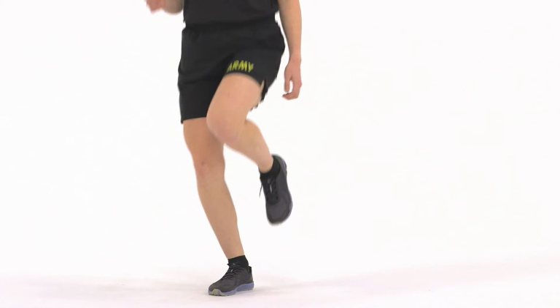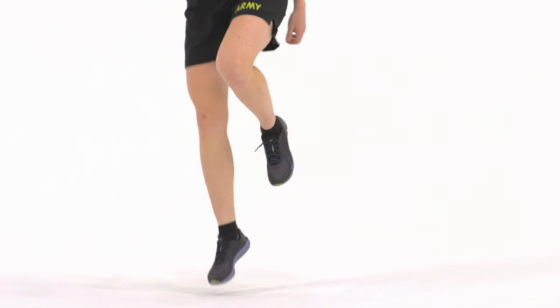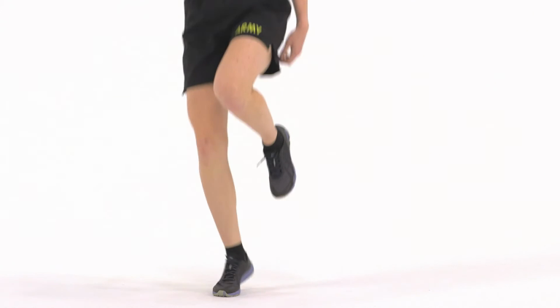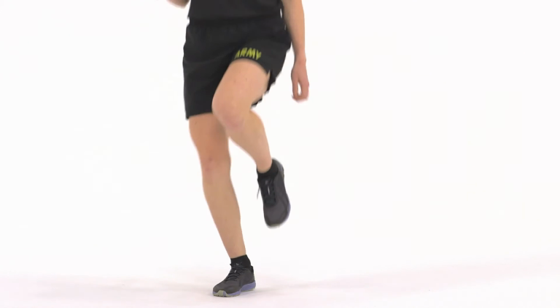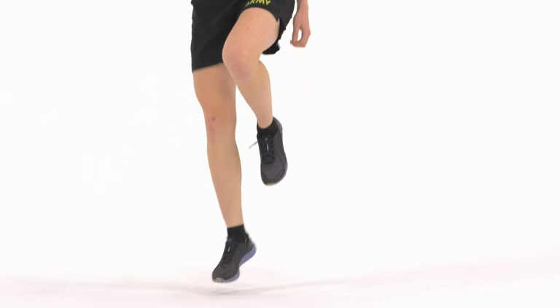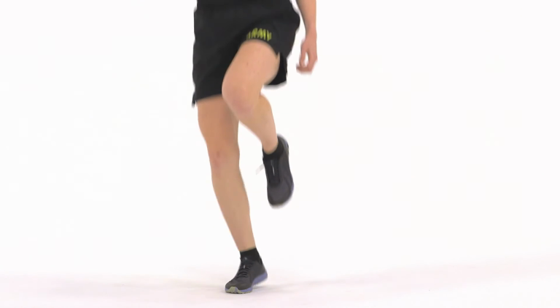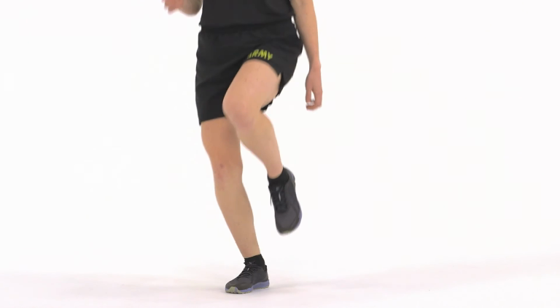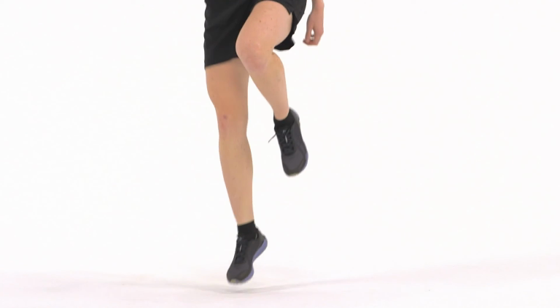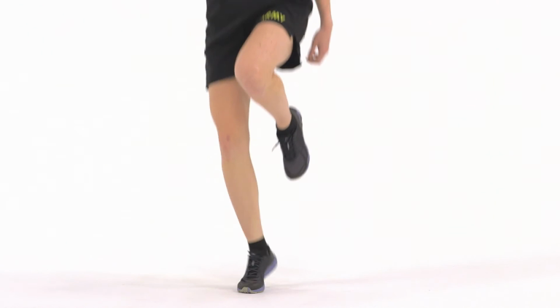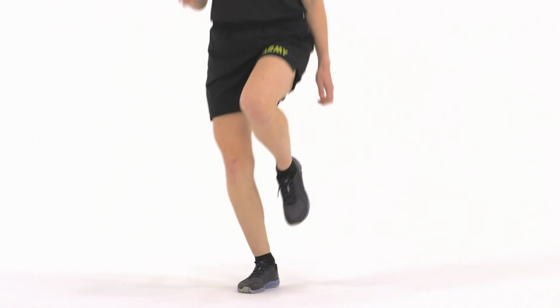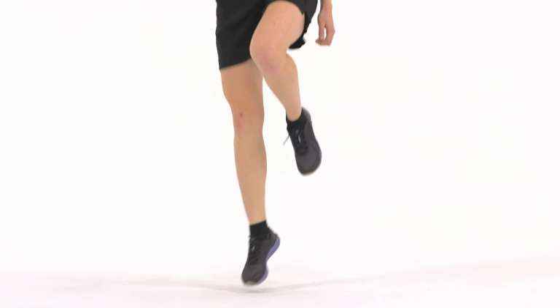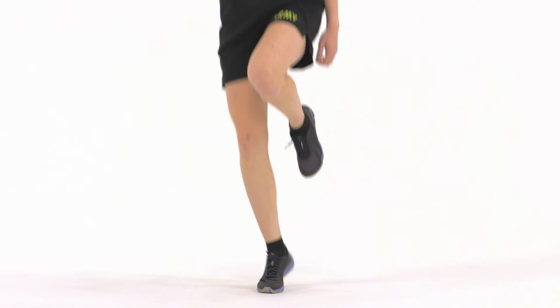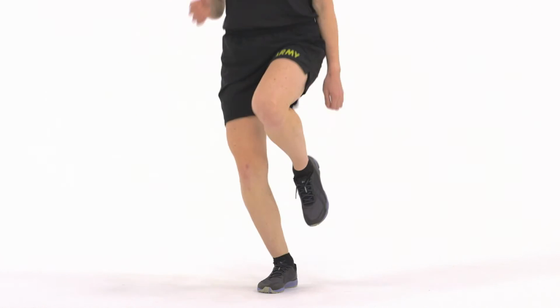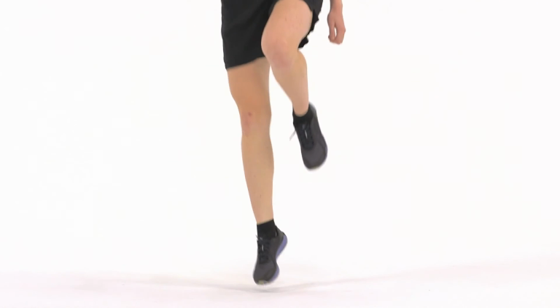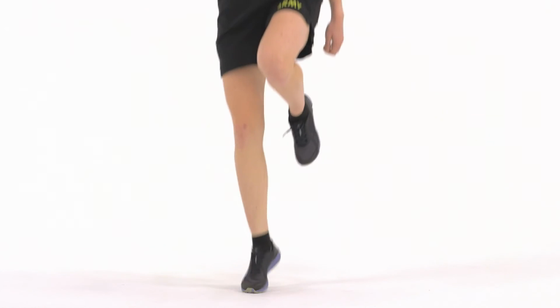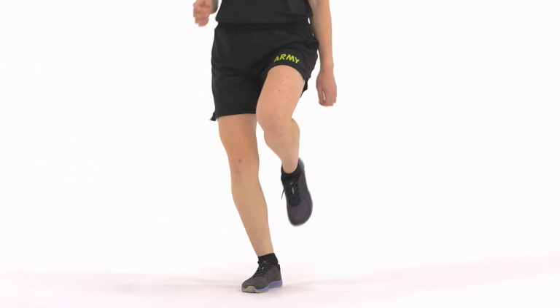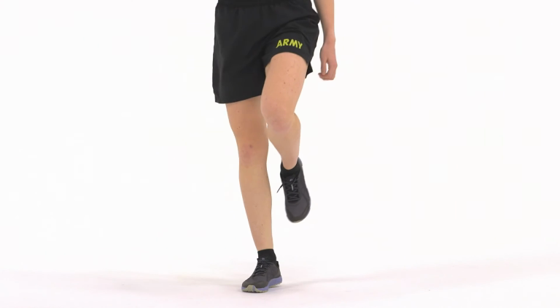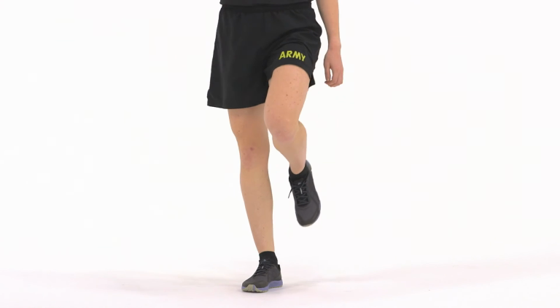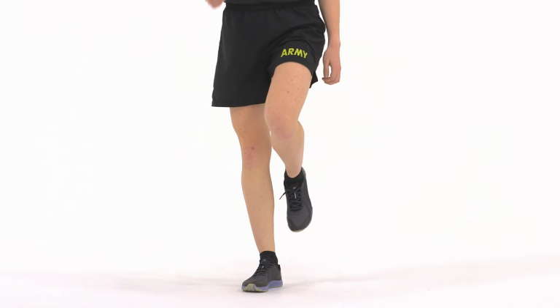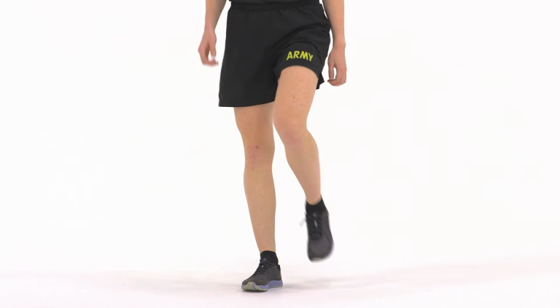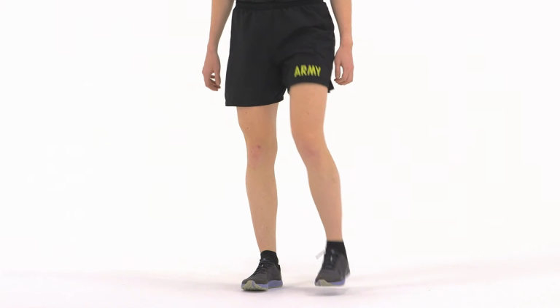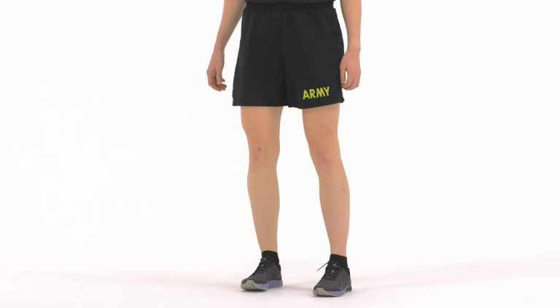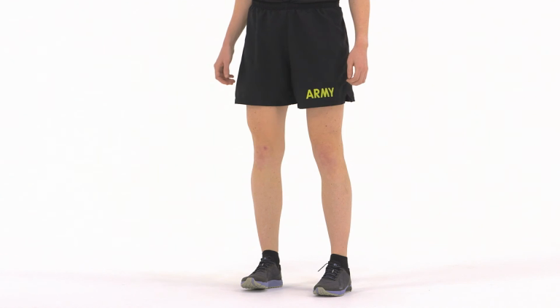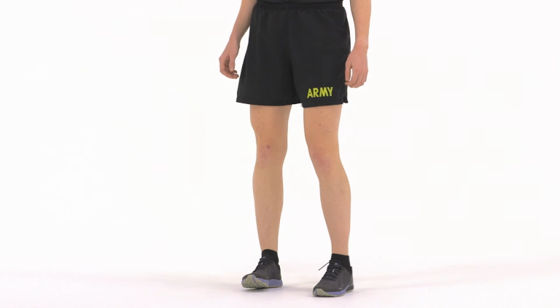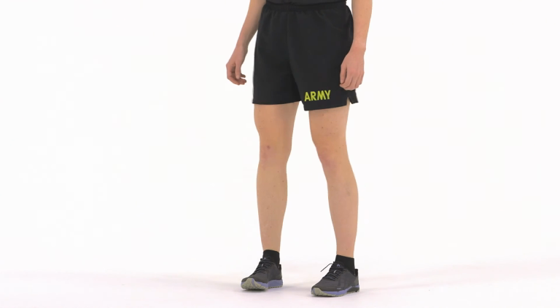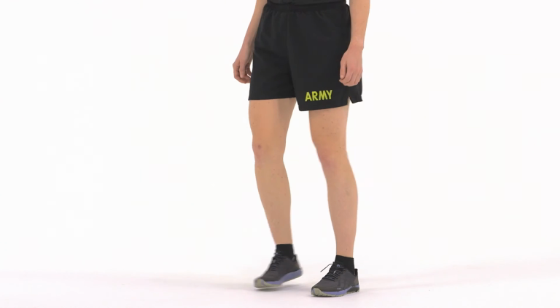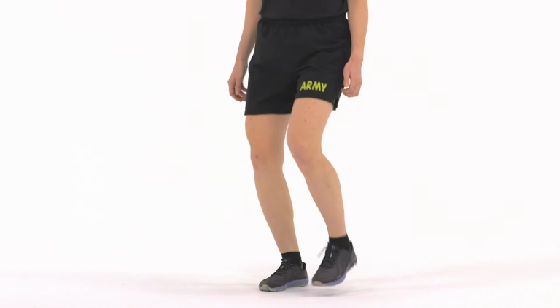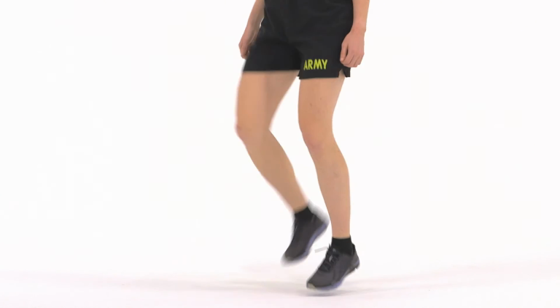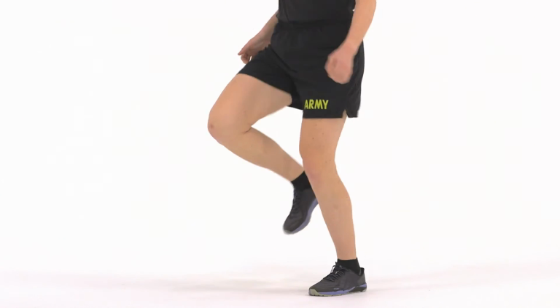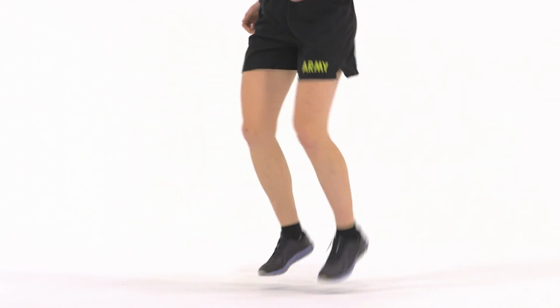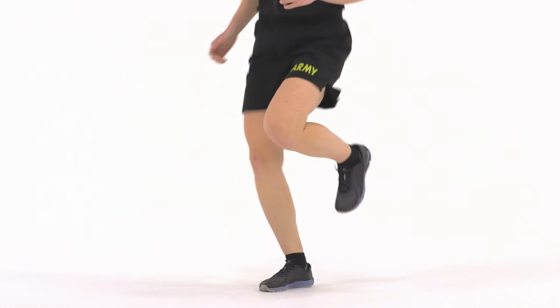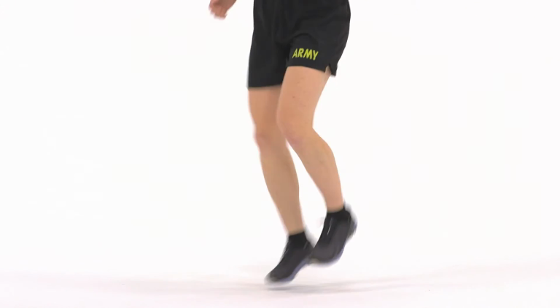Repeat 5-10 times on both legs before running a short distance or 3-5 seconds.